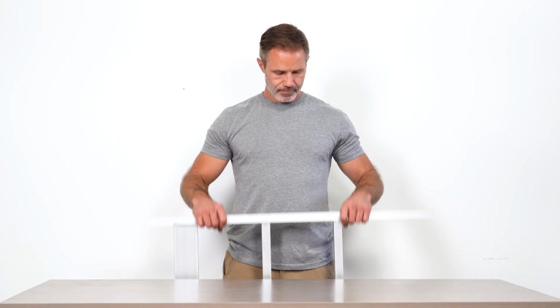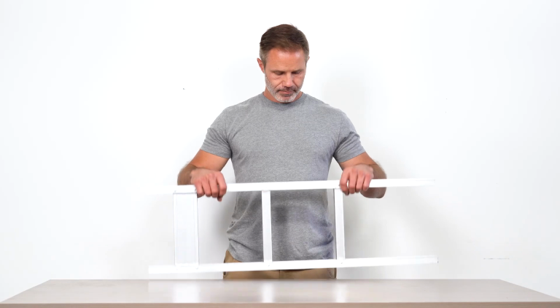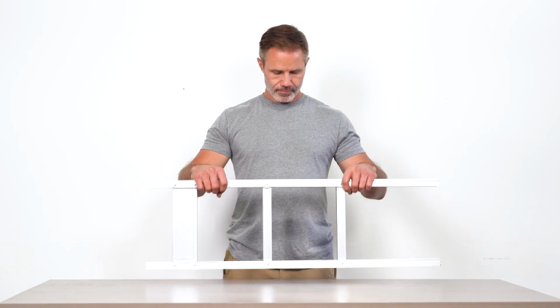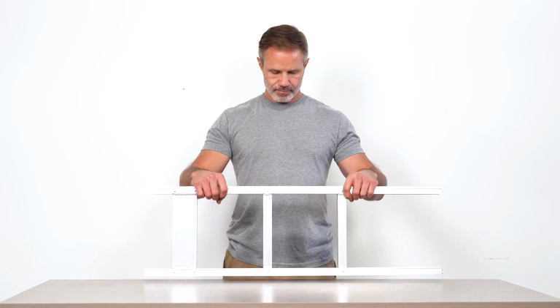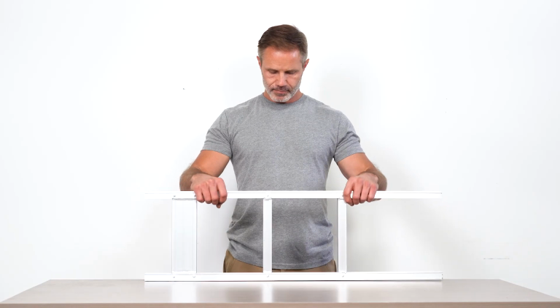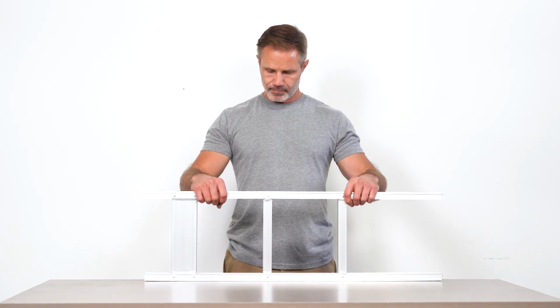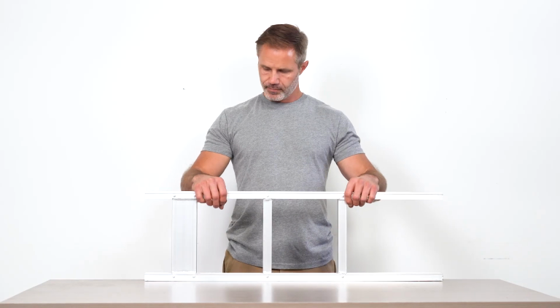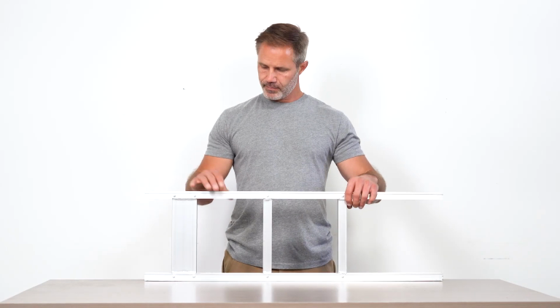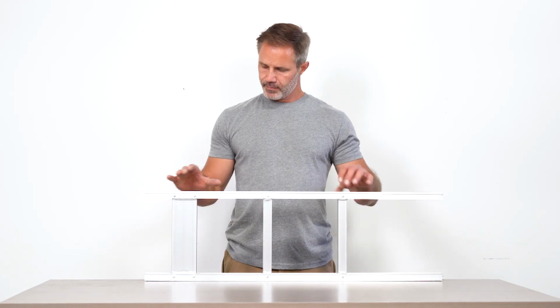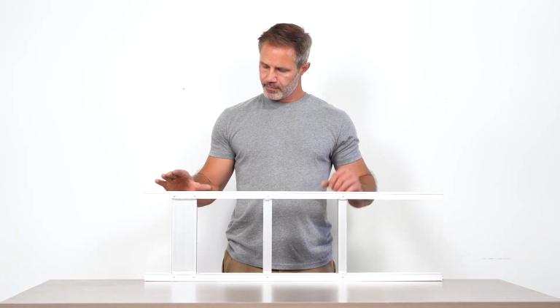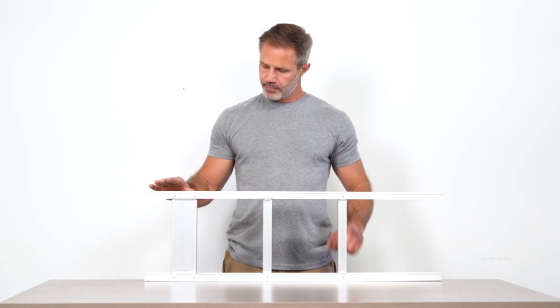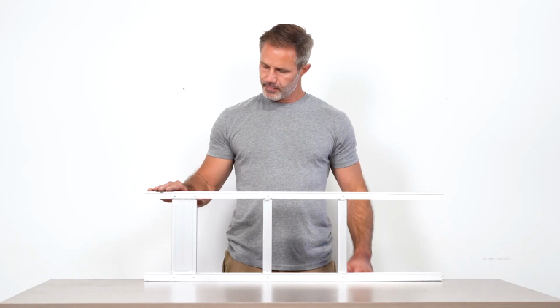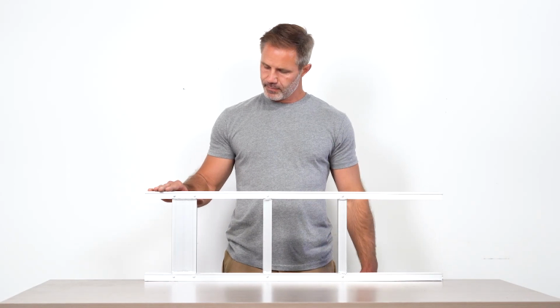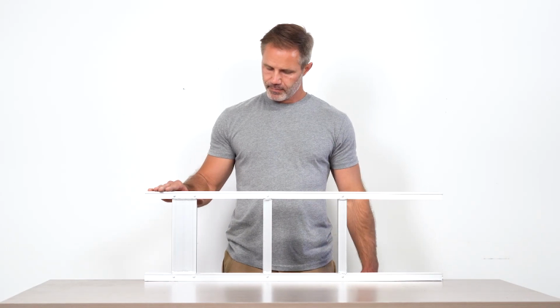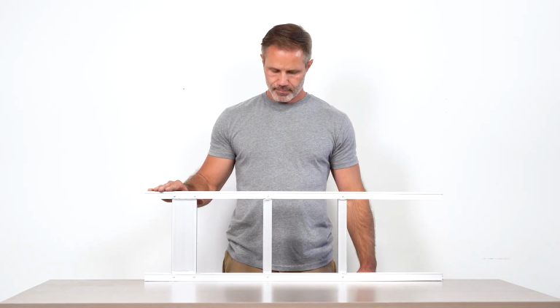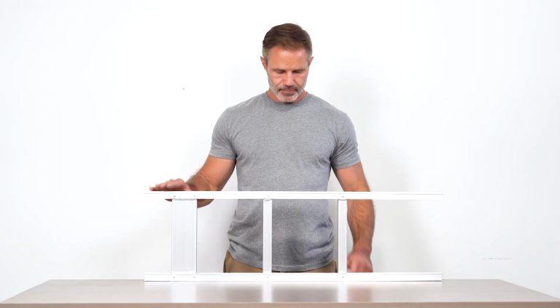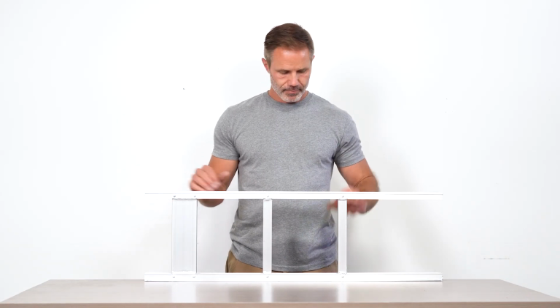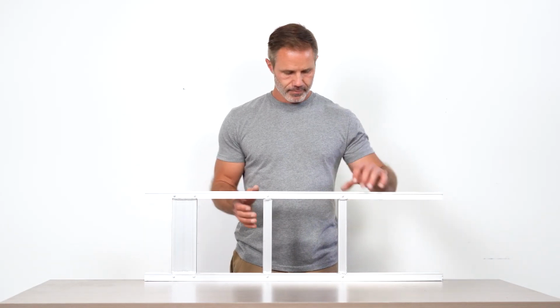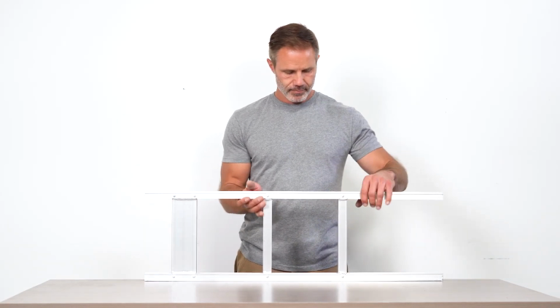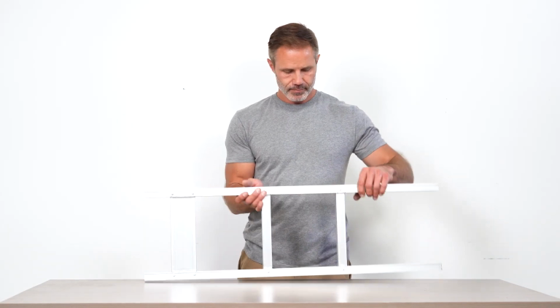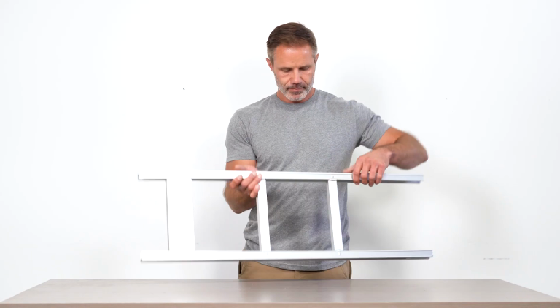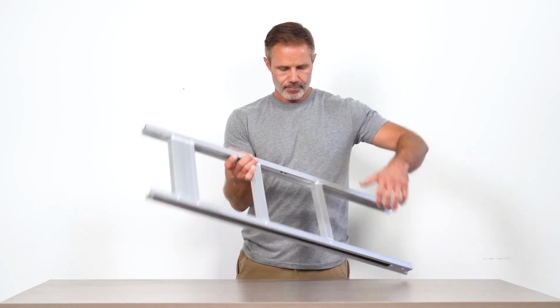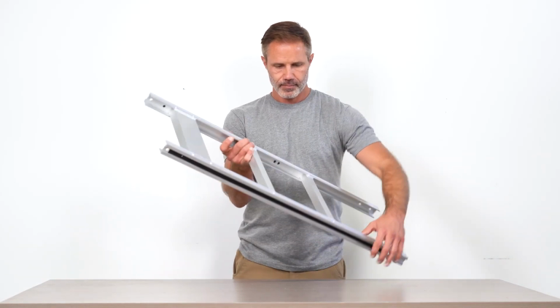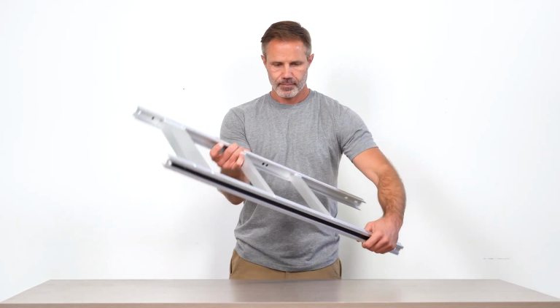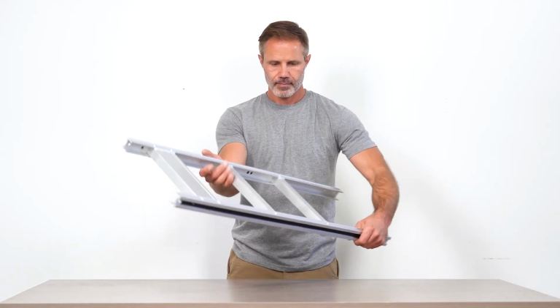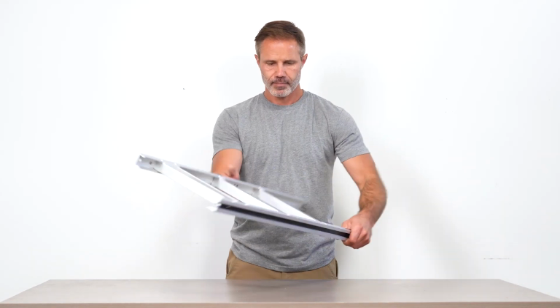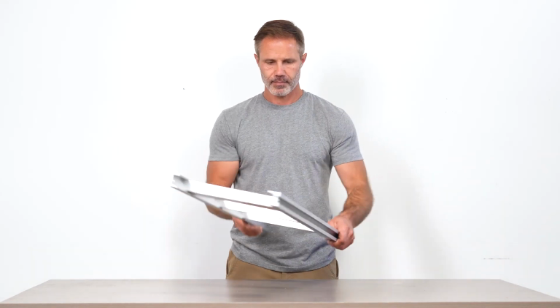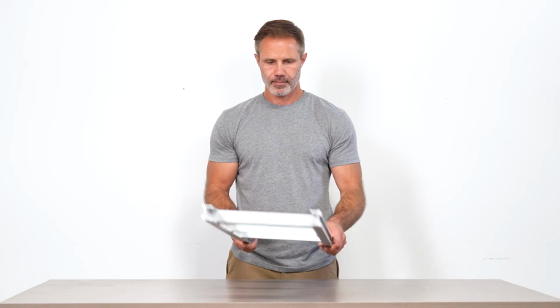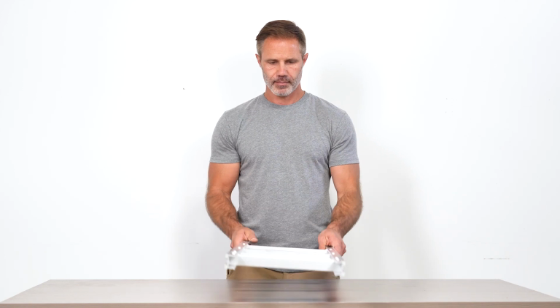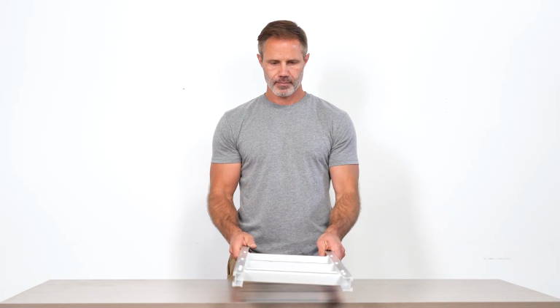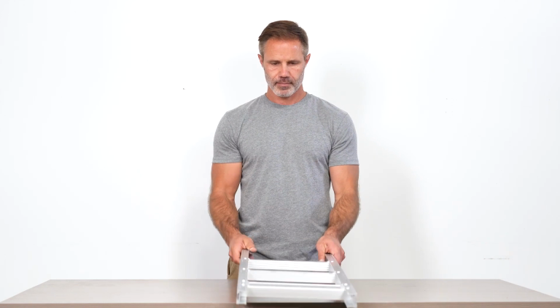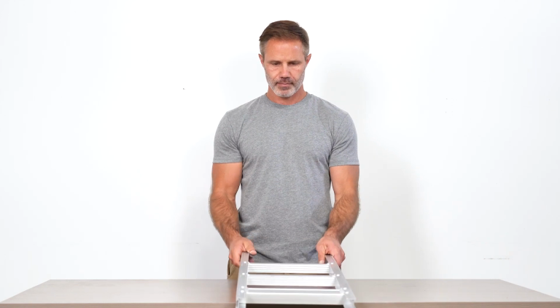Note that the top of the frame has a larger cross section. Start by laying the frame down with the bottom facing you.